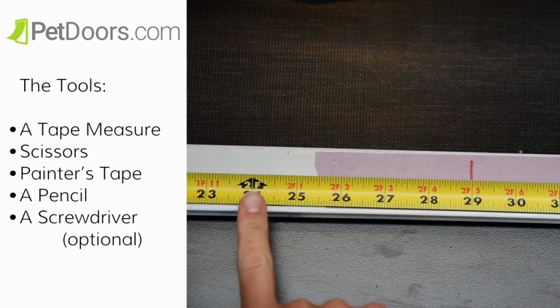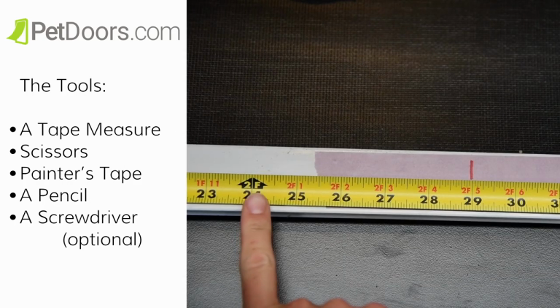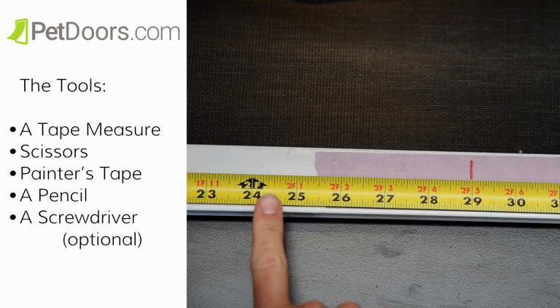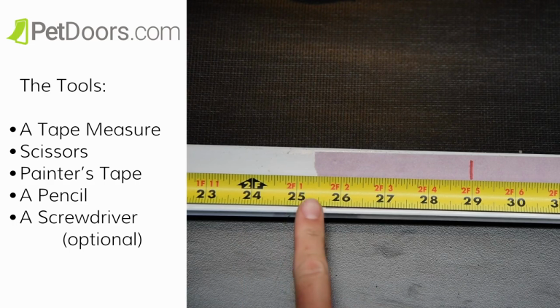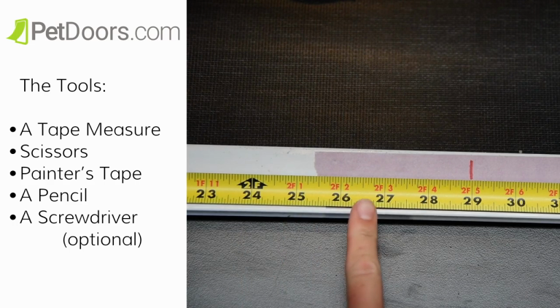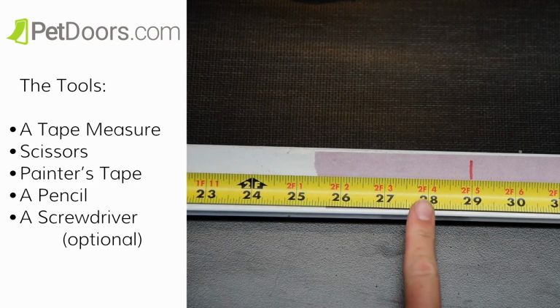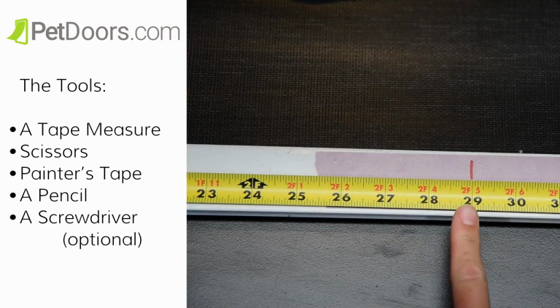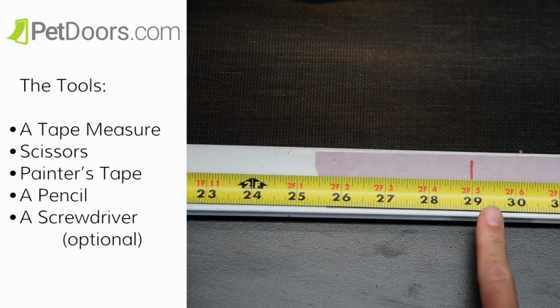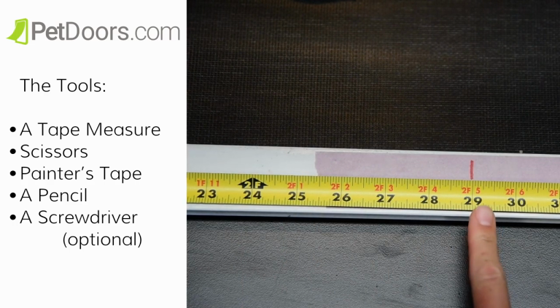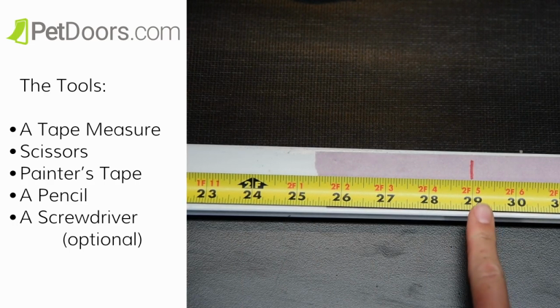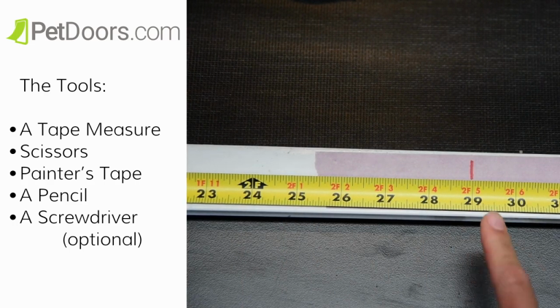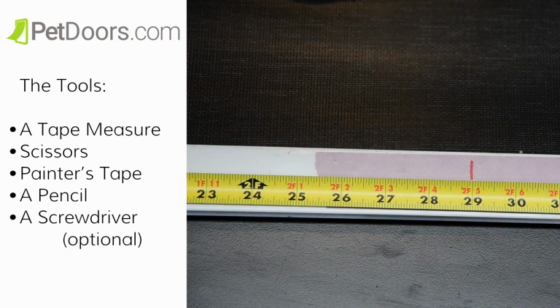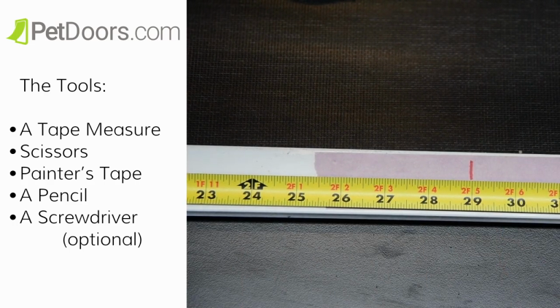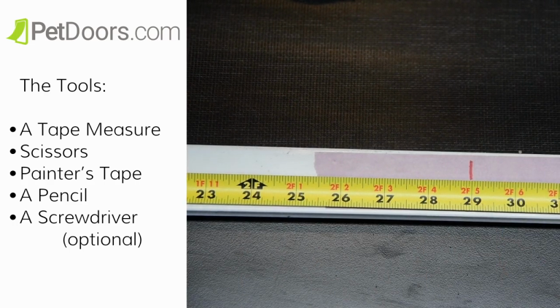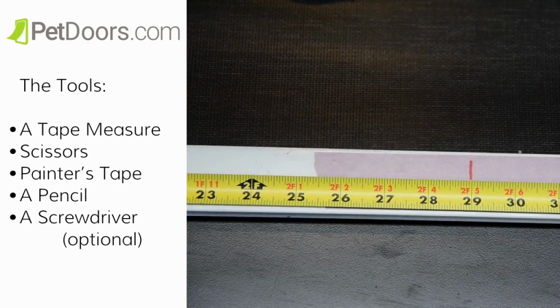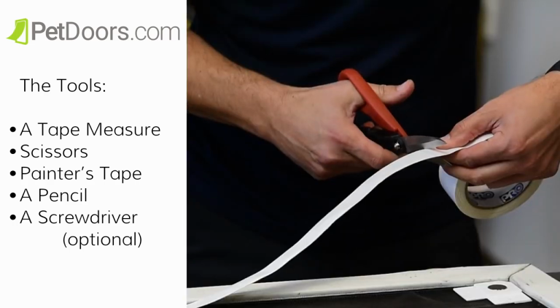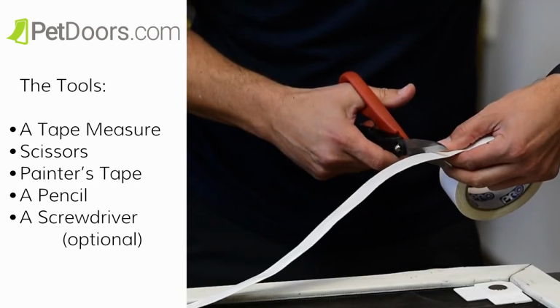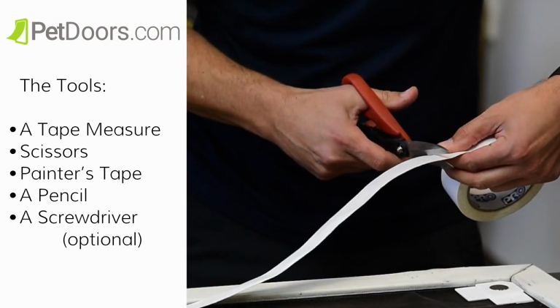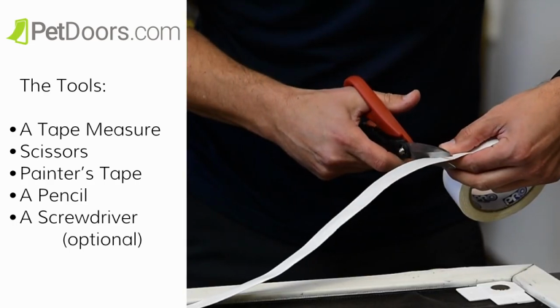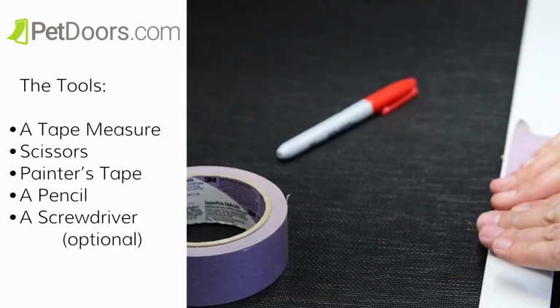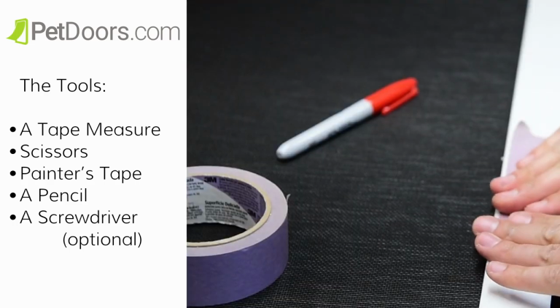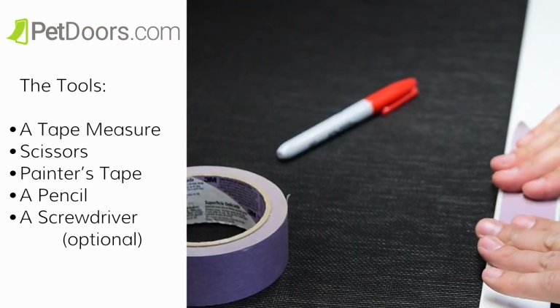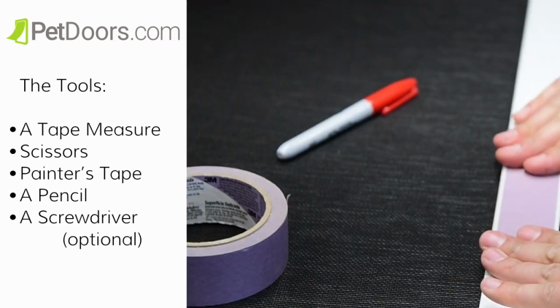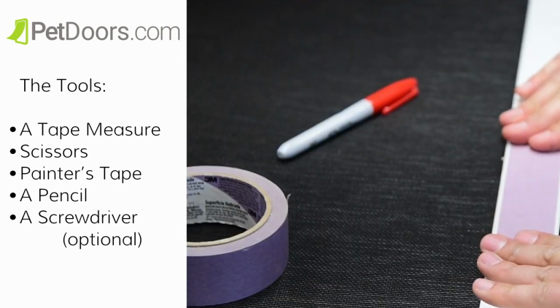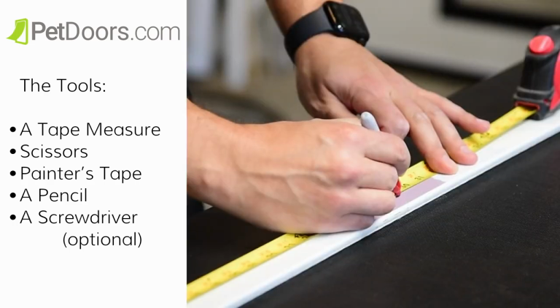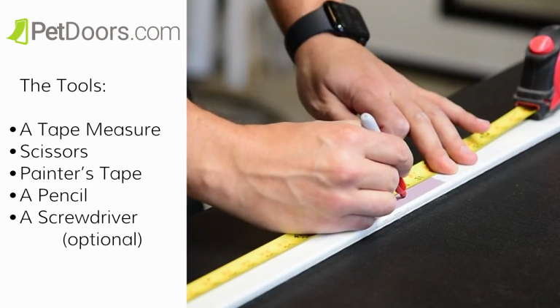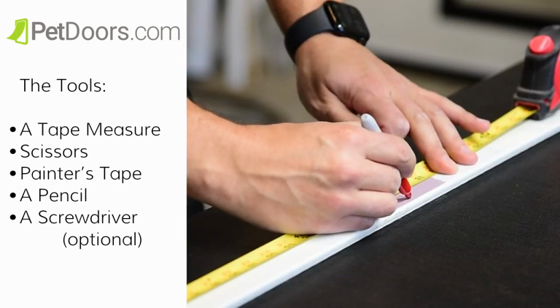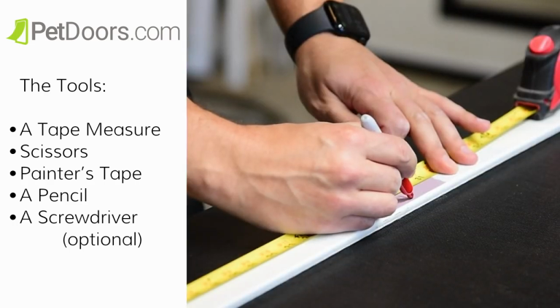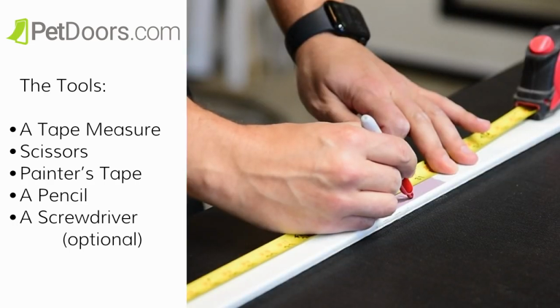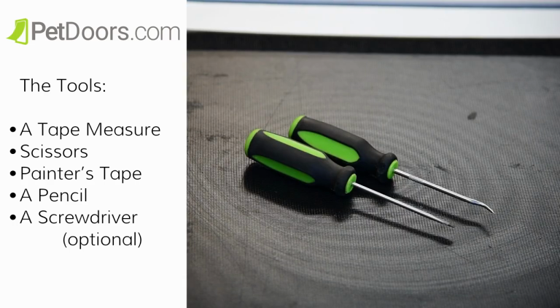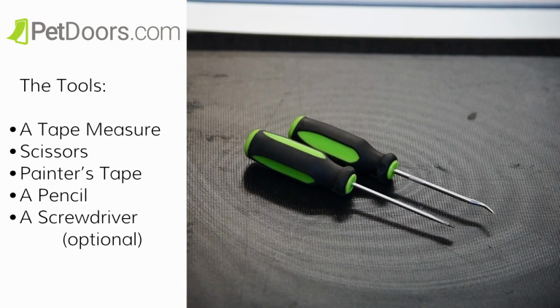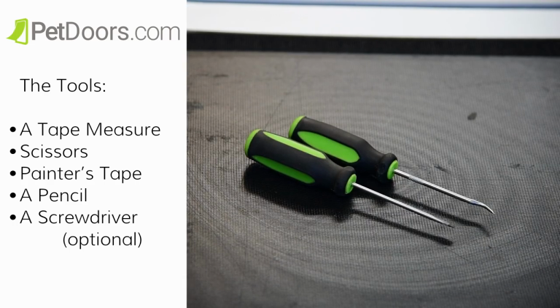The tools that are required include a tape measure, scissors, painter's tape, a pencil, and a screwdriver.